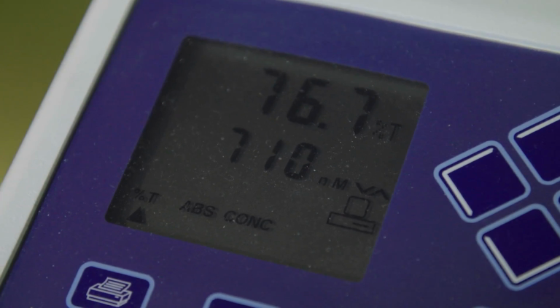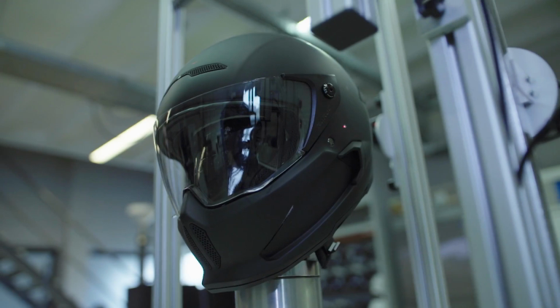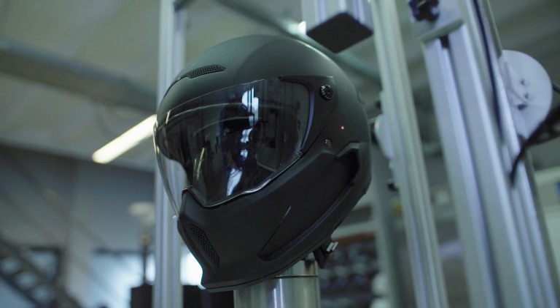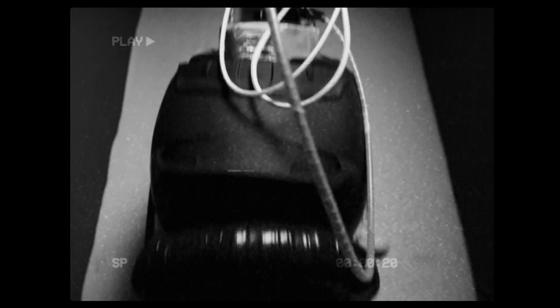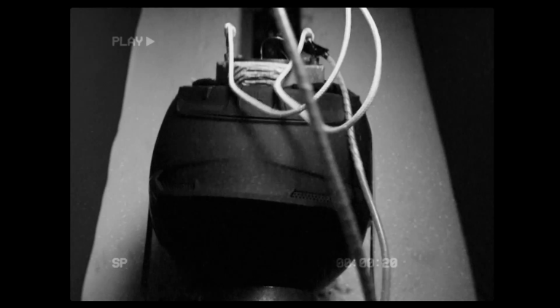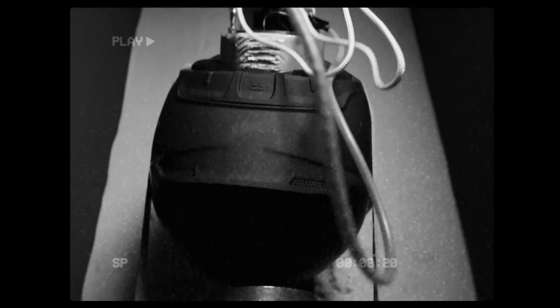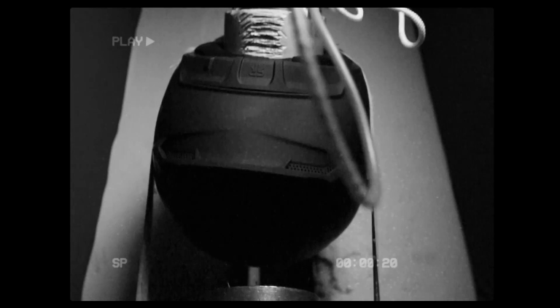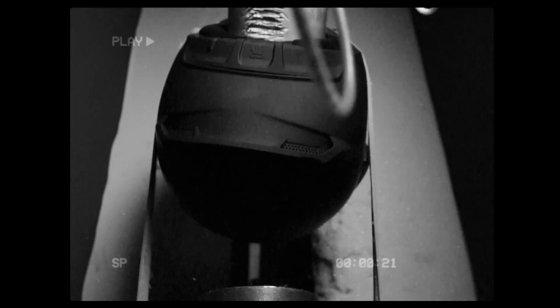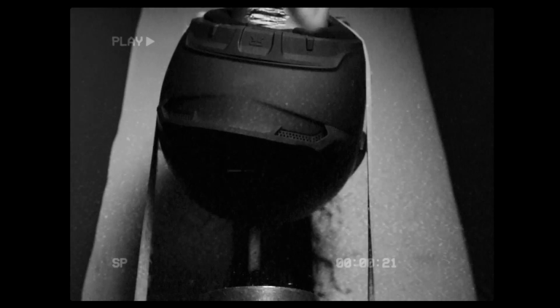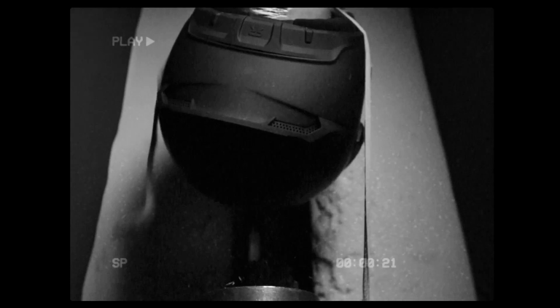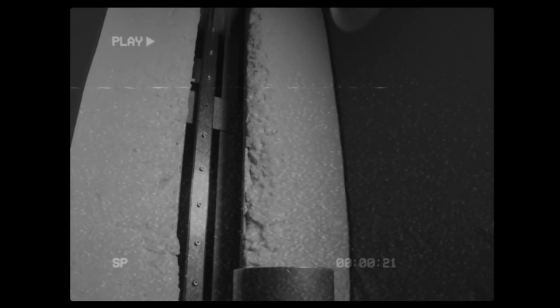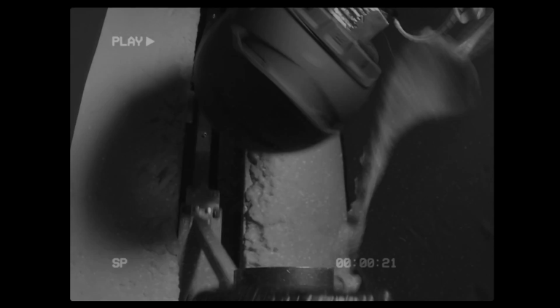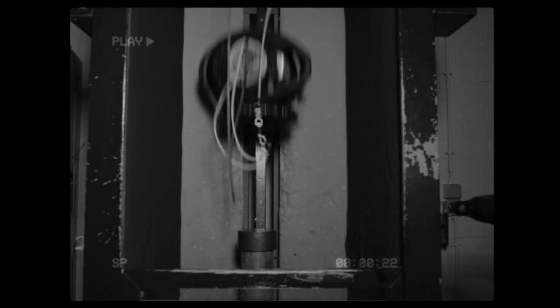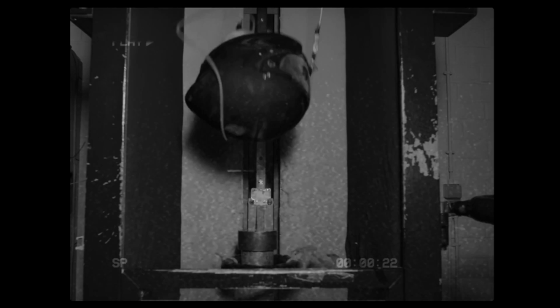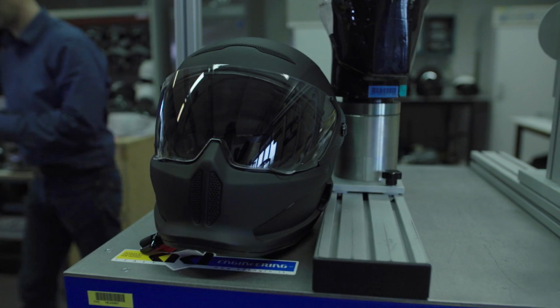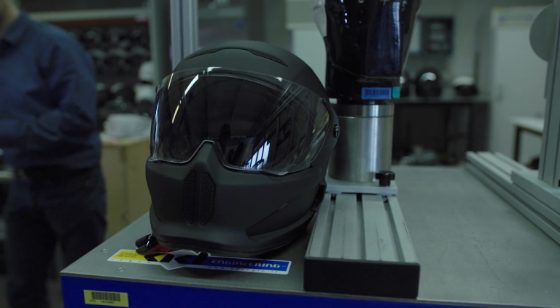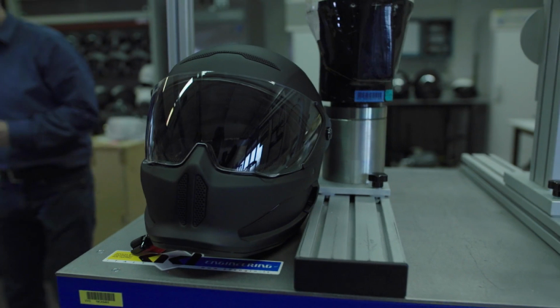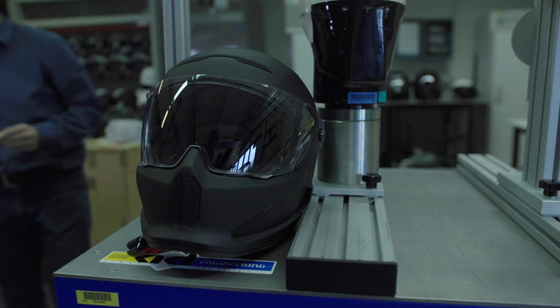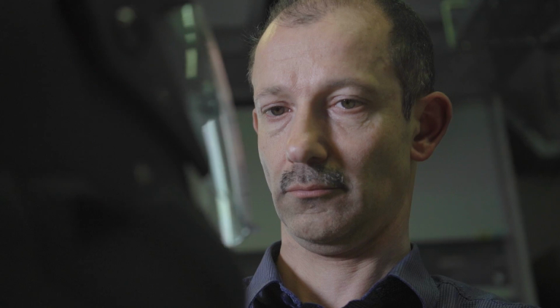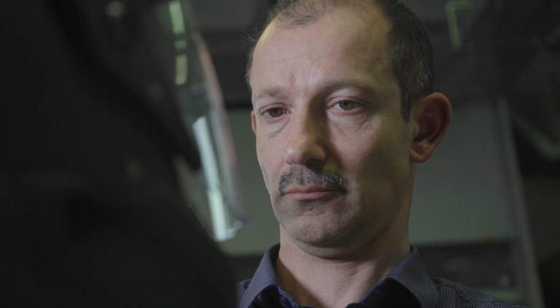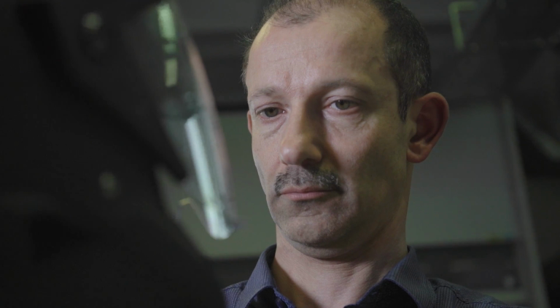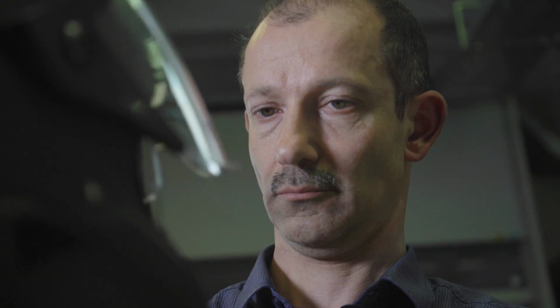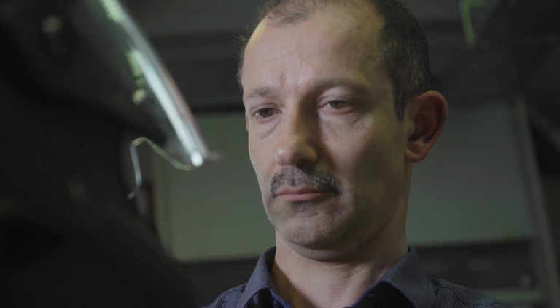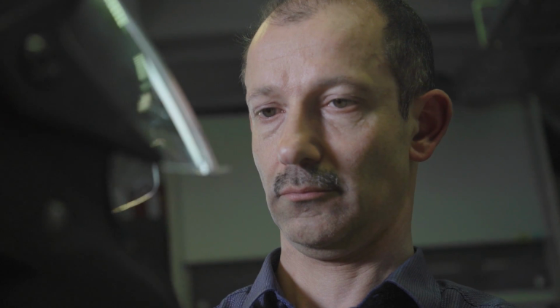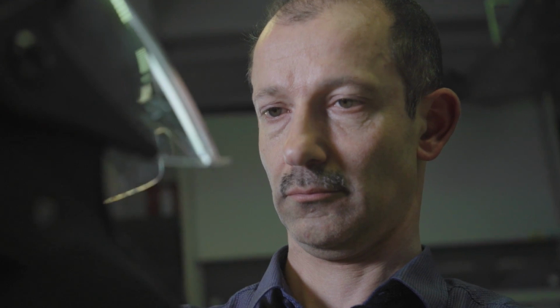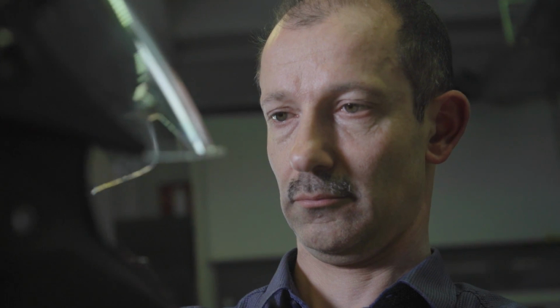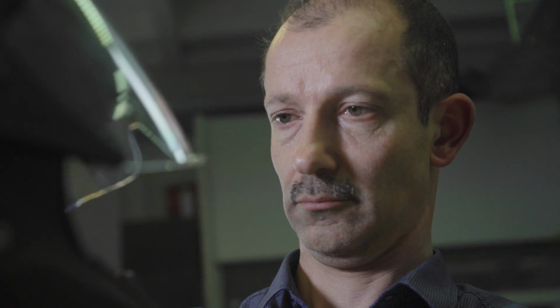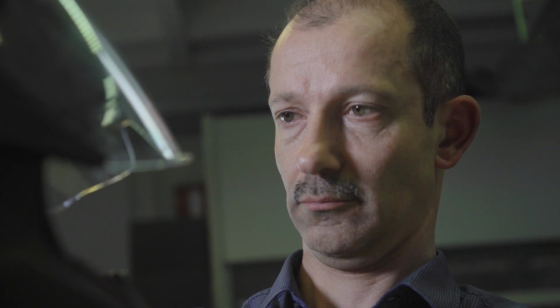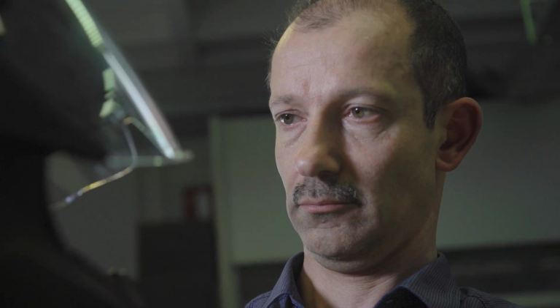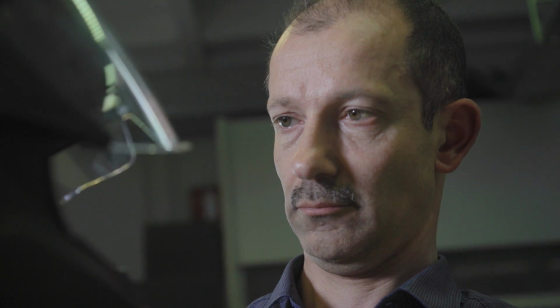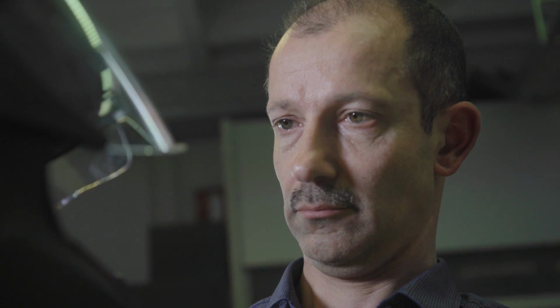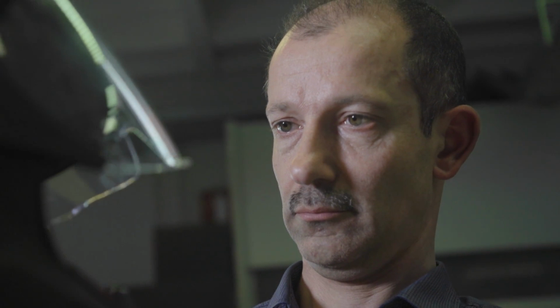So after having tested all the VUROC helmets, I'm happy to say that the VUROC helmet is a very safe helmet.